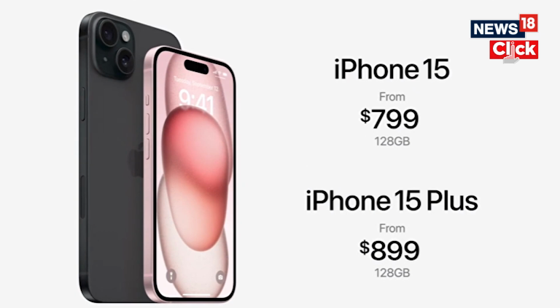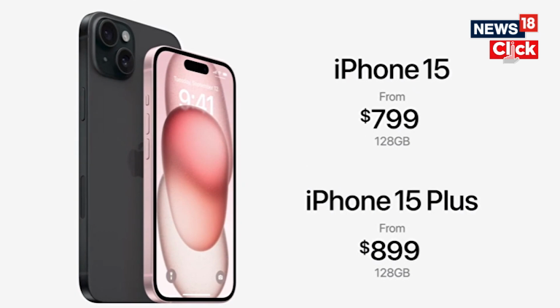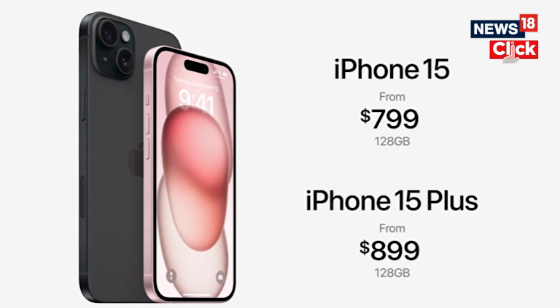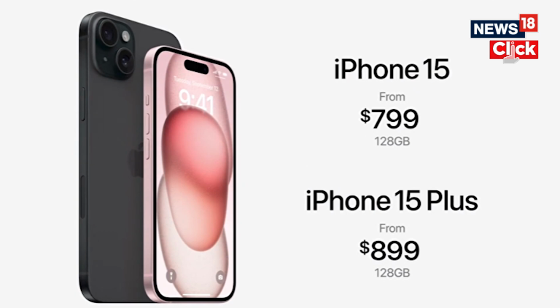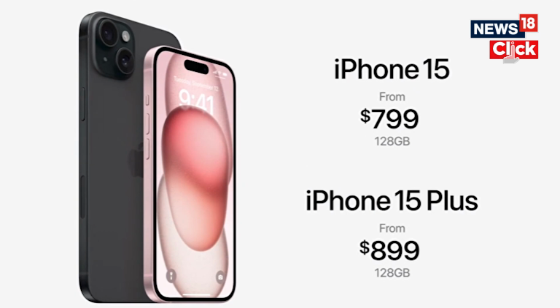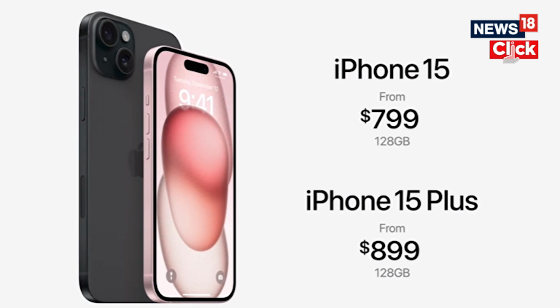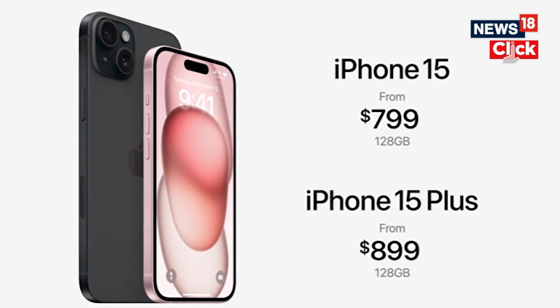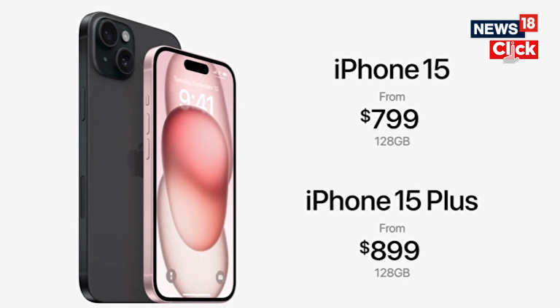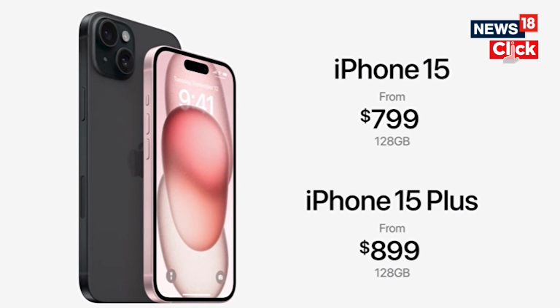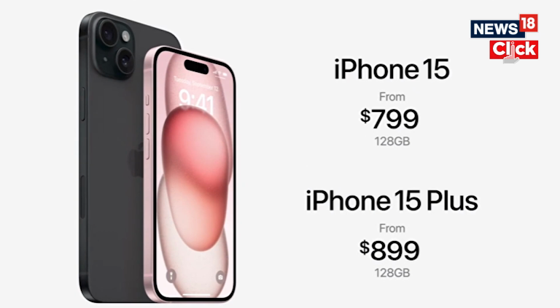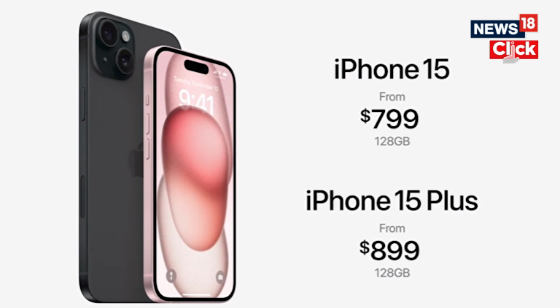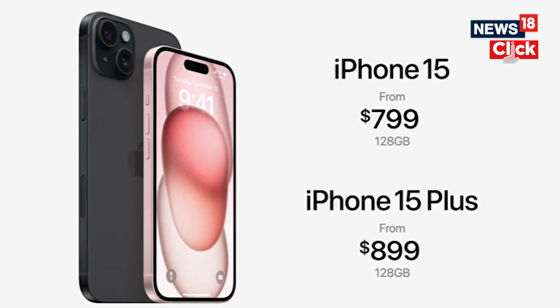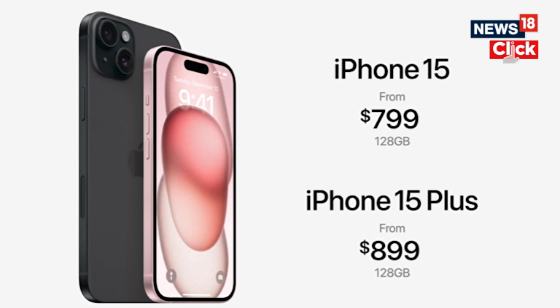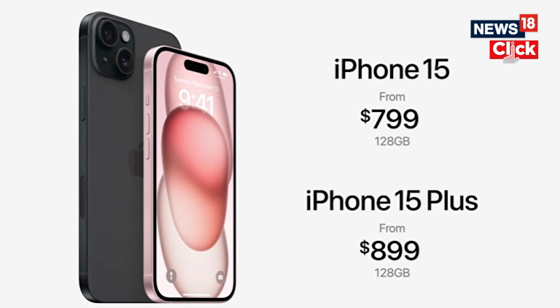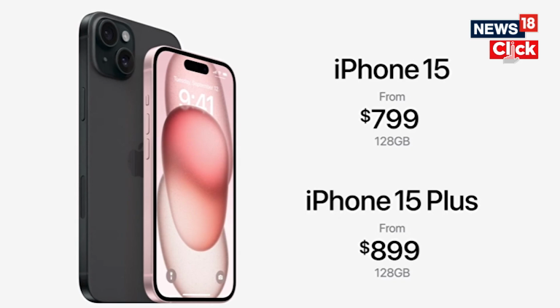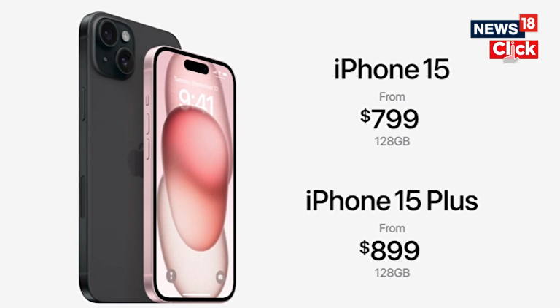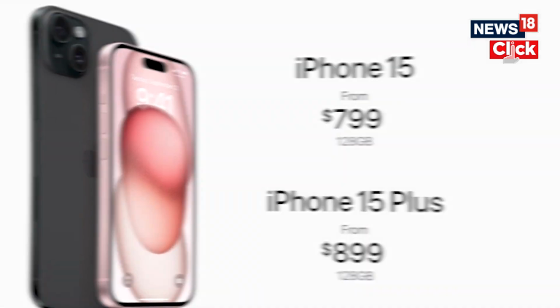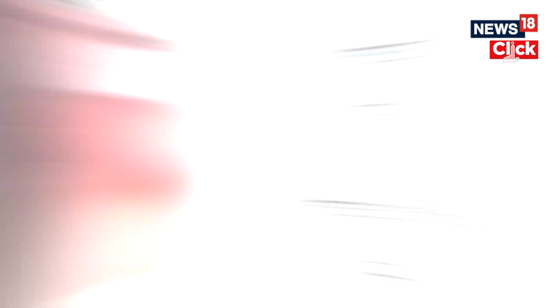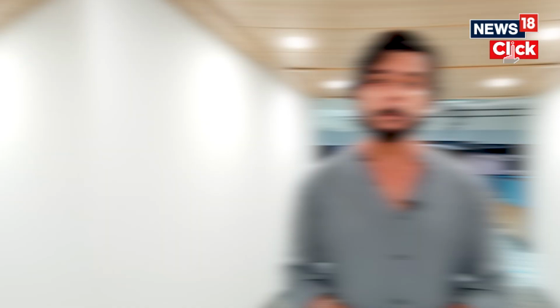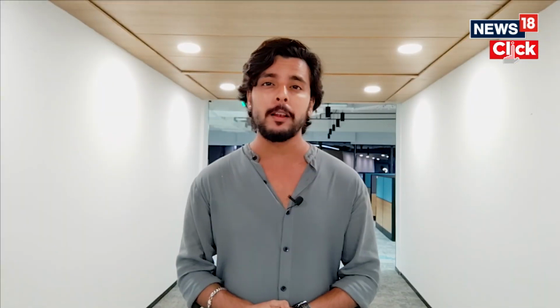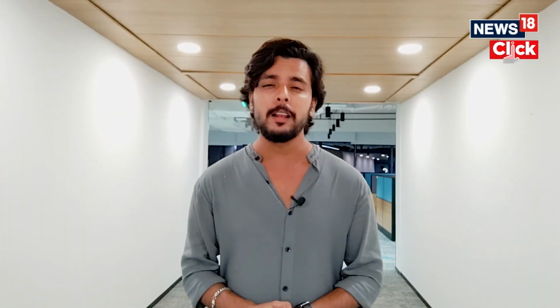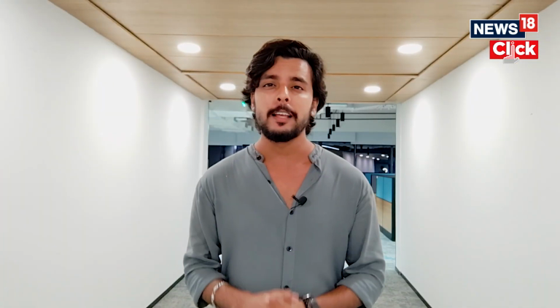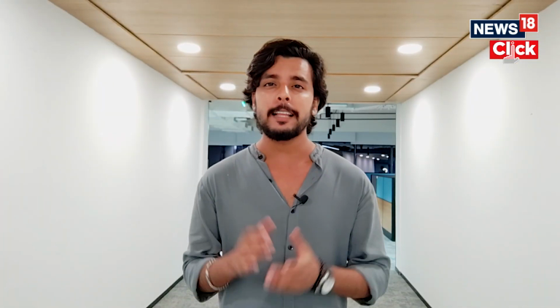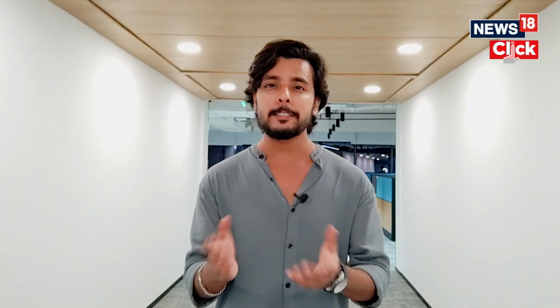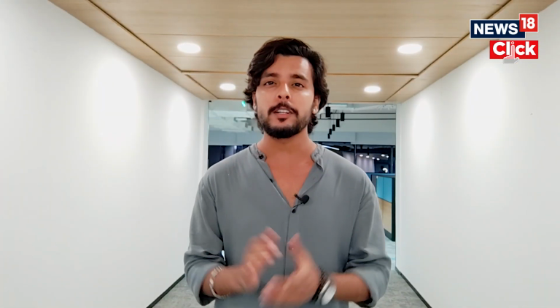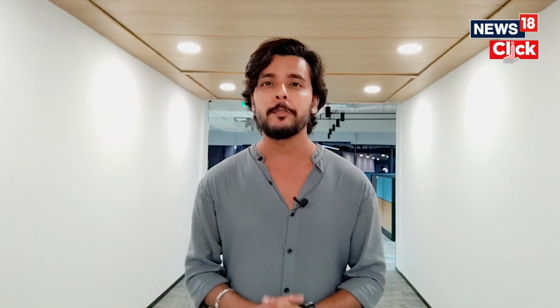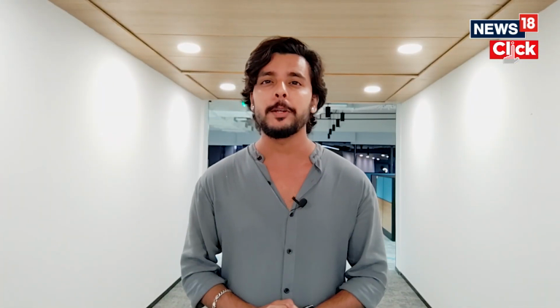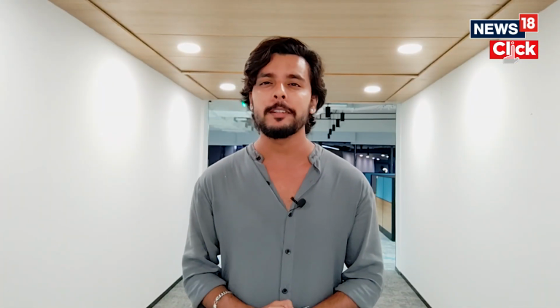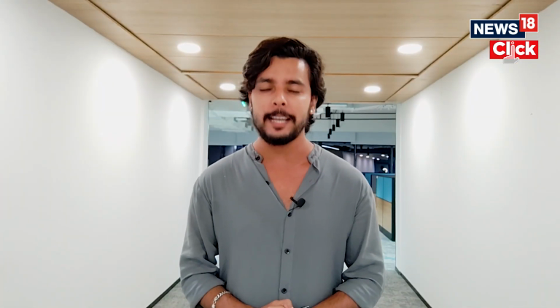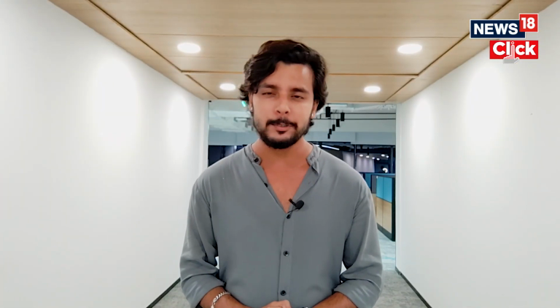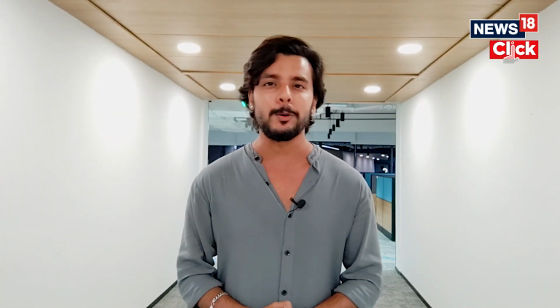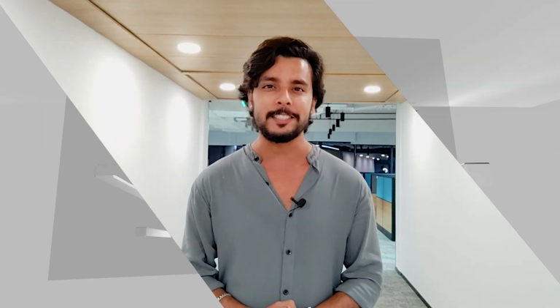Stay tuned to News18 Tech for other launches from Apple. That's all in the video — thanks for watching.